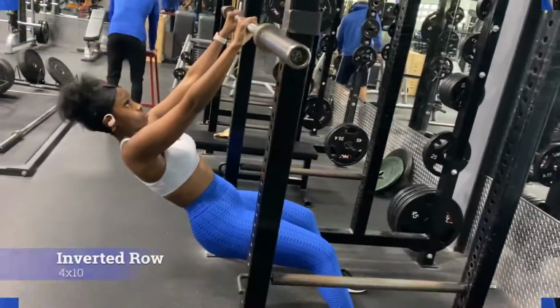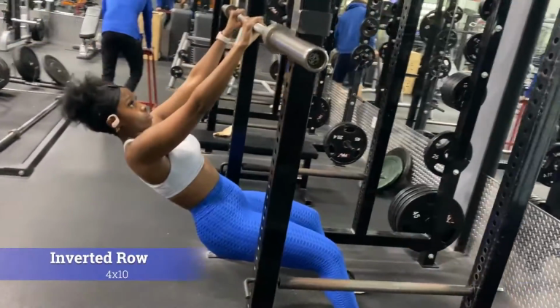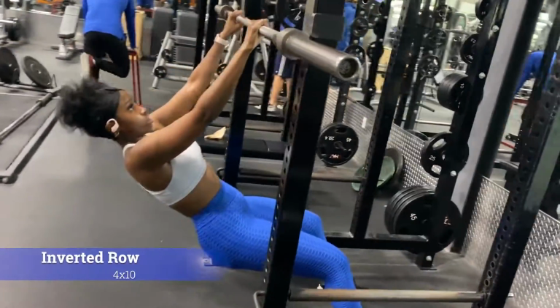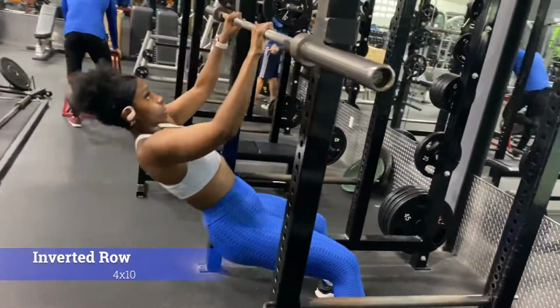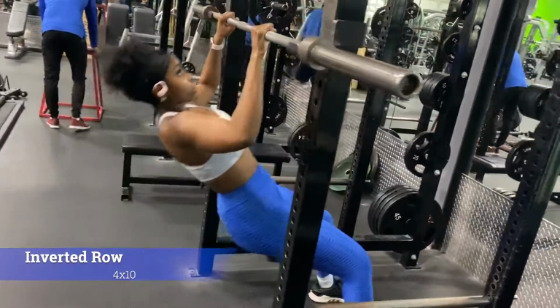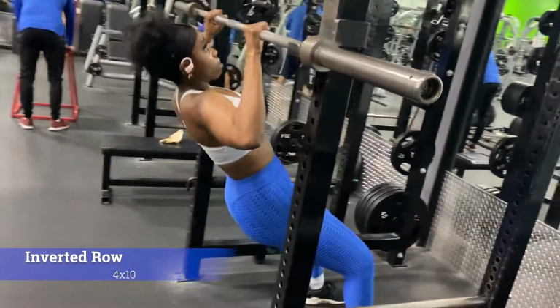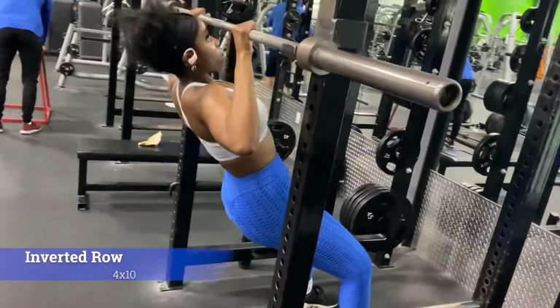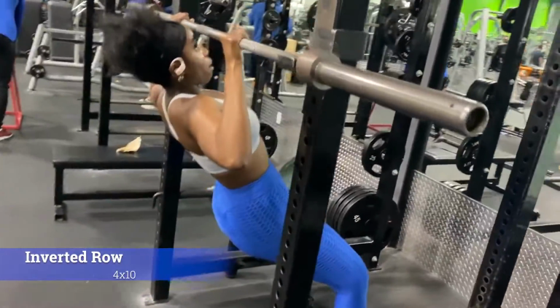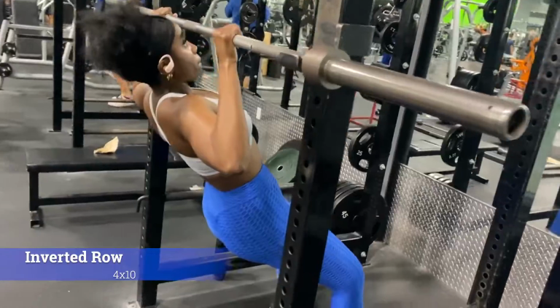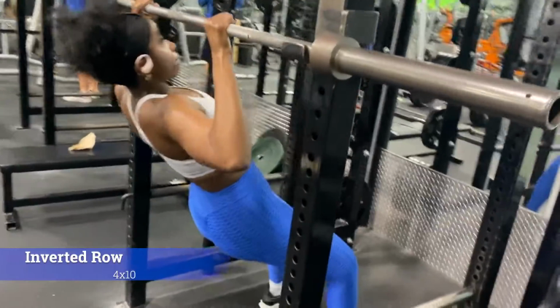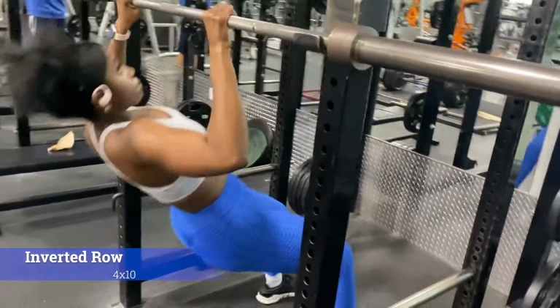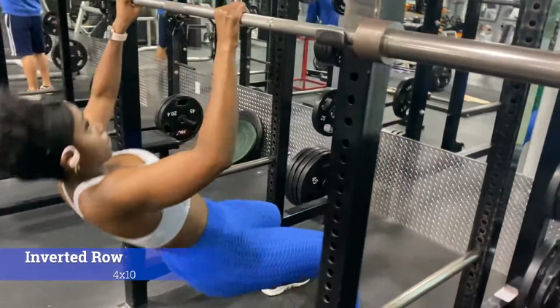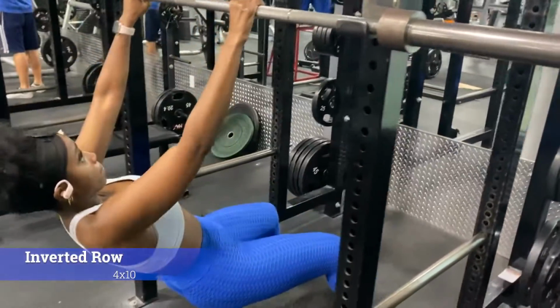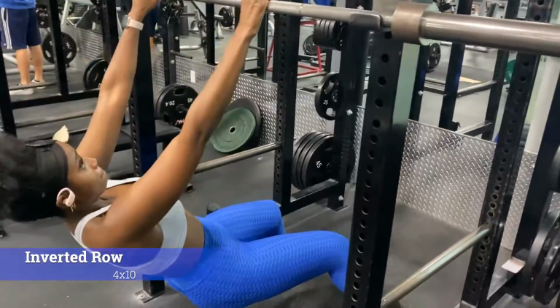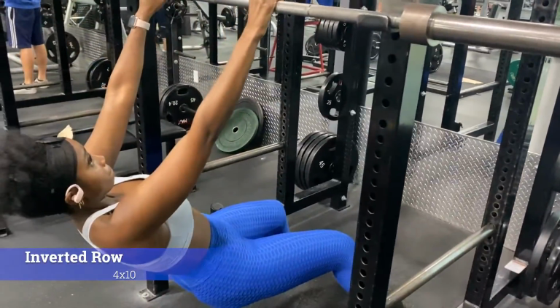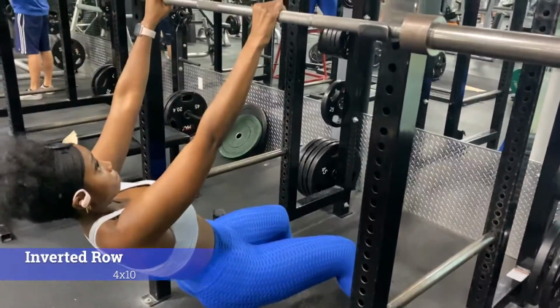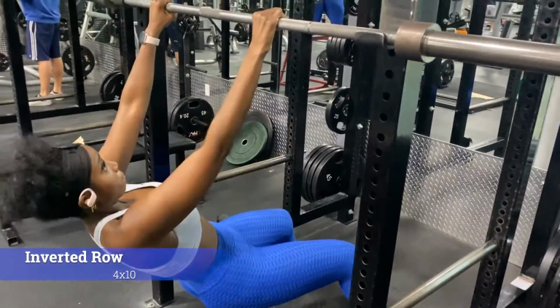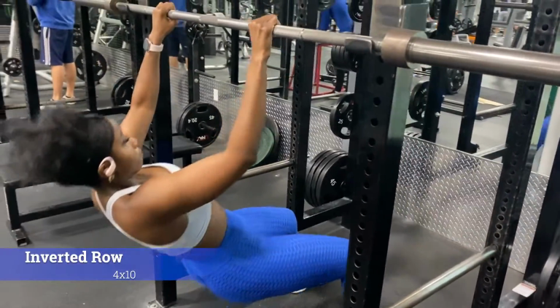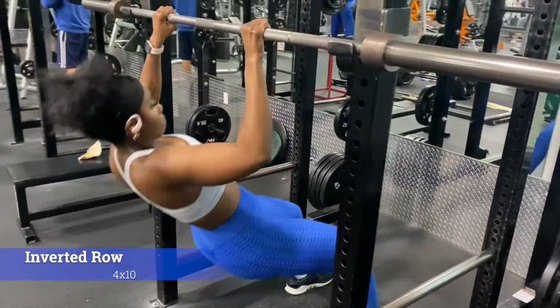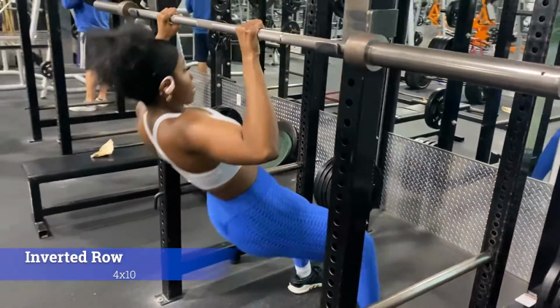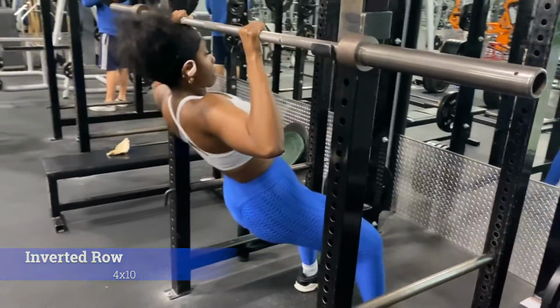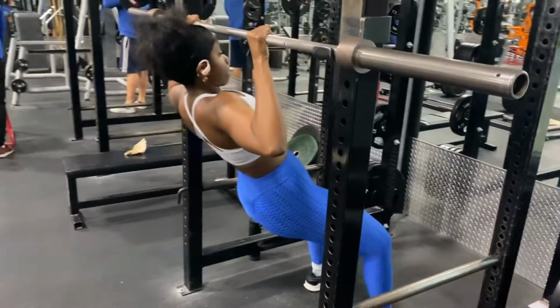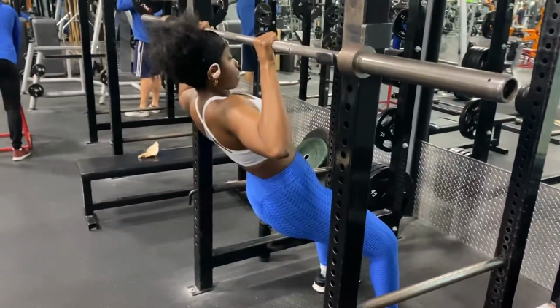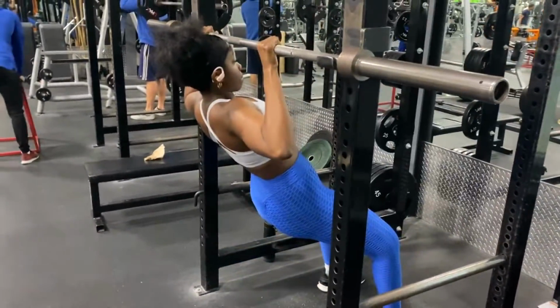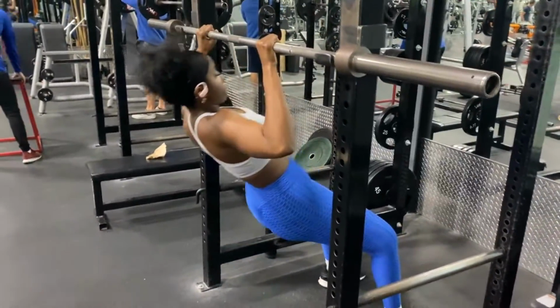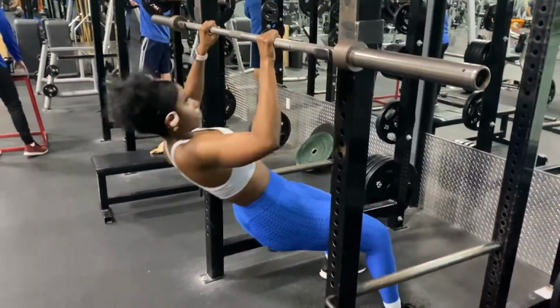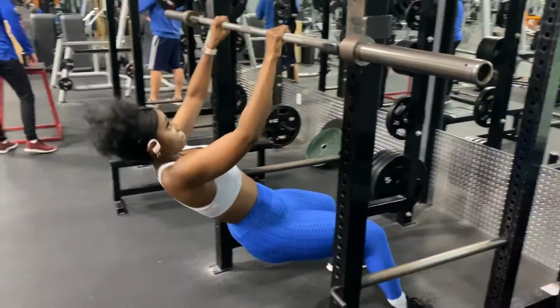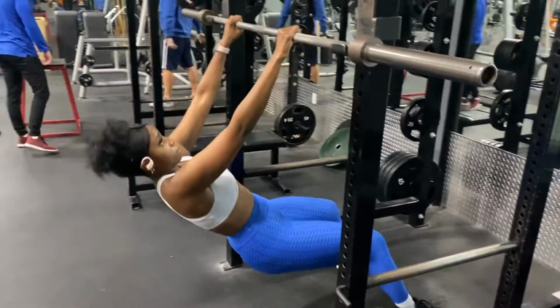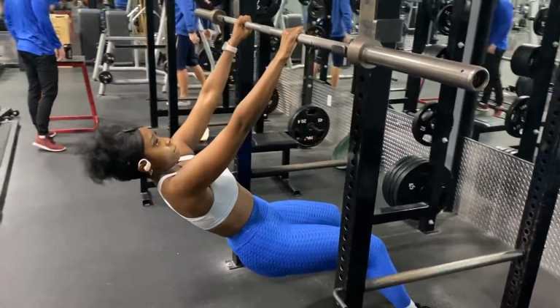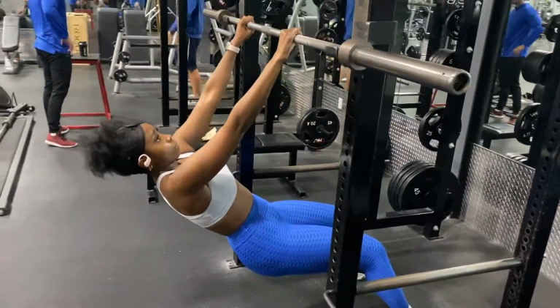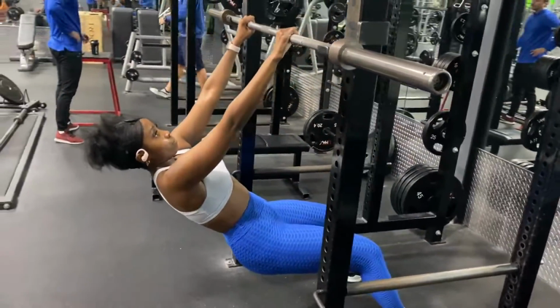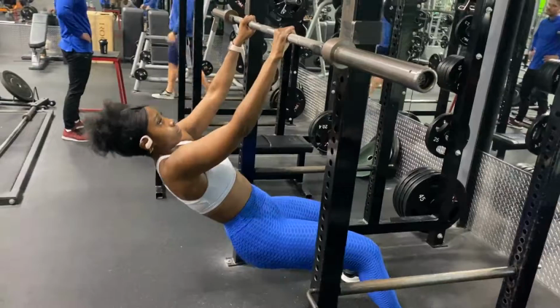Next we'll be doing inverted rows, four sets of ten each. Instead of having your legs straight out, you're gonna have your legs at an angle and your knees bent.